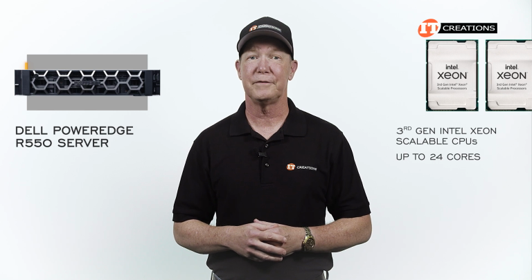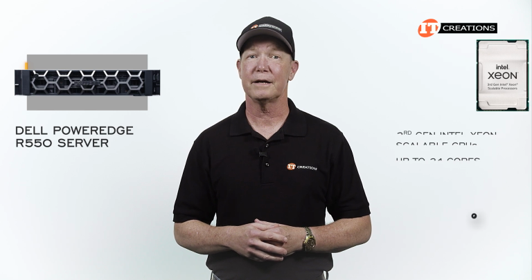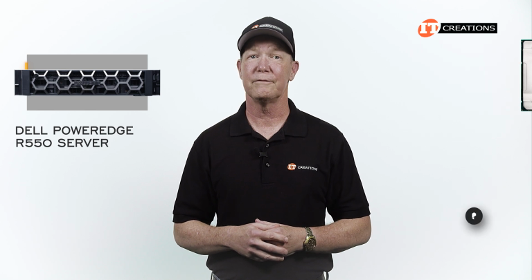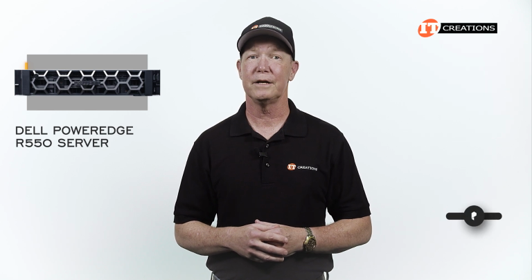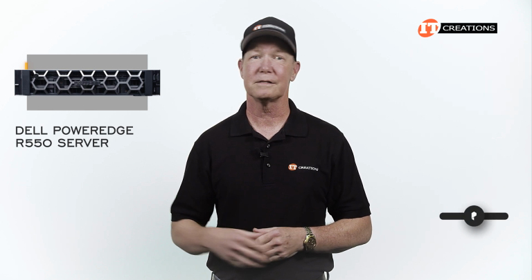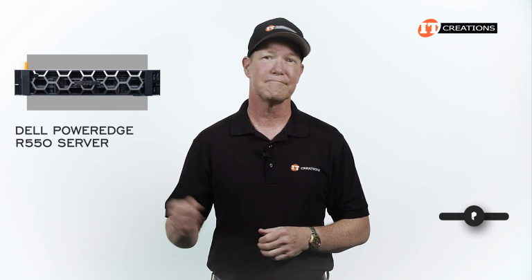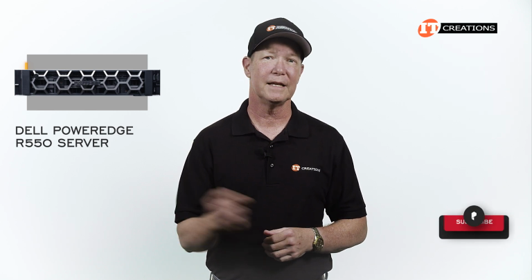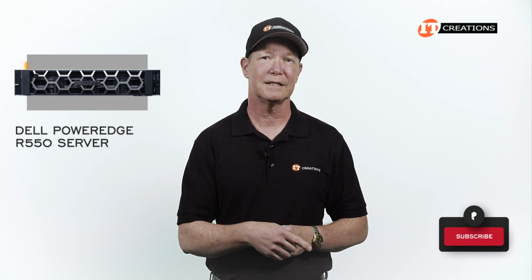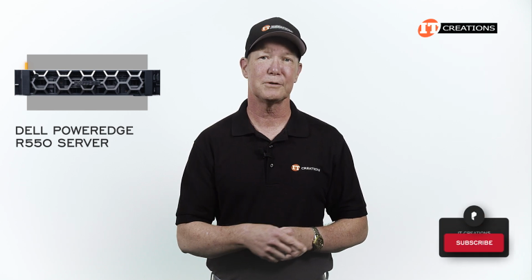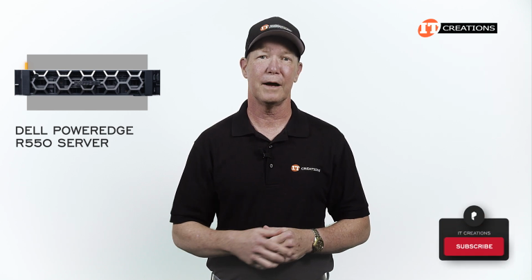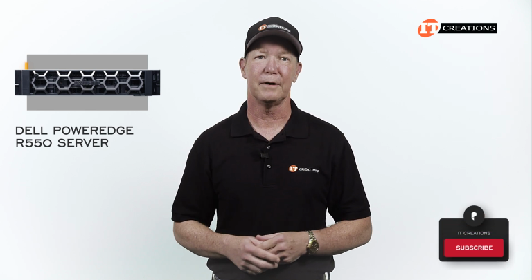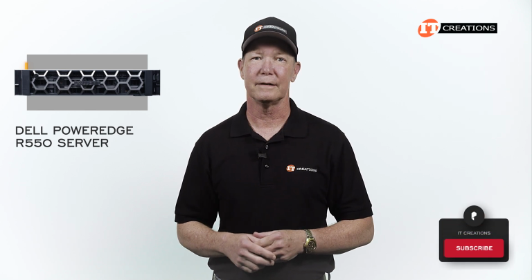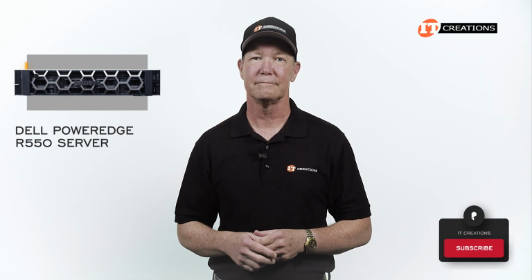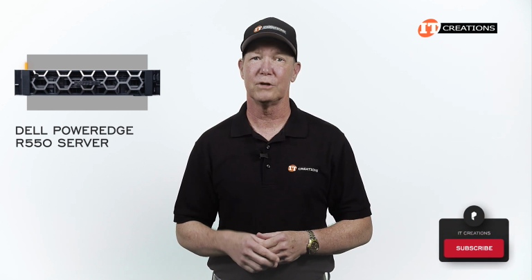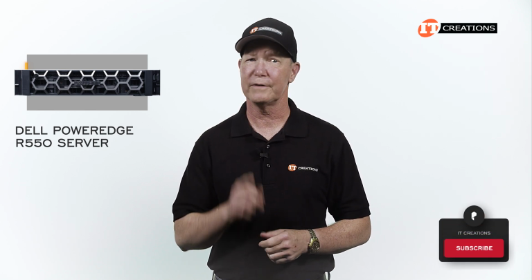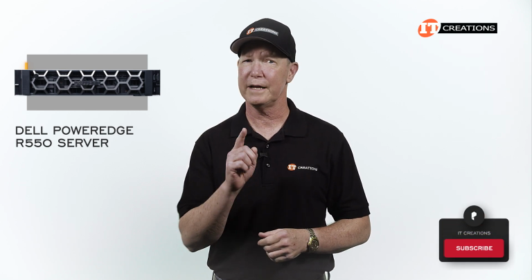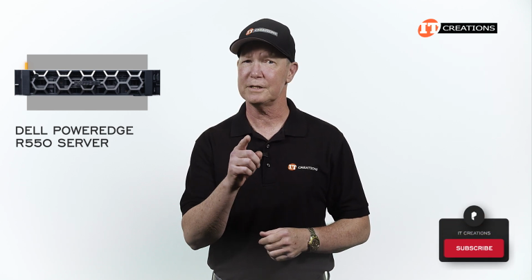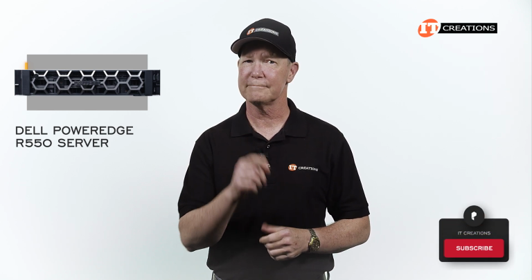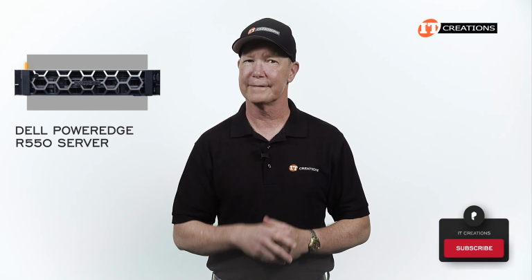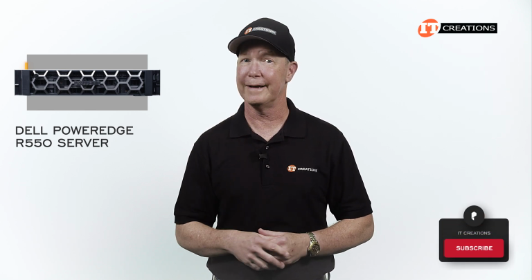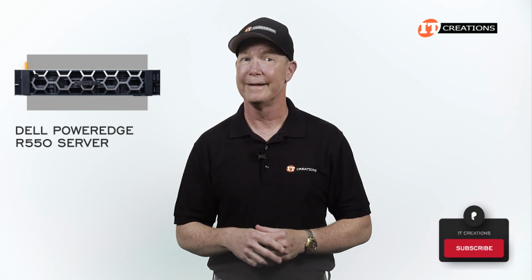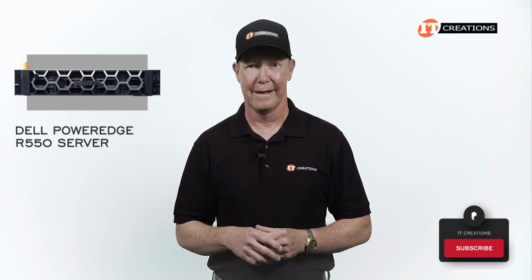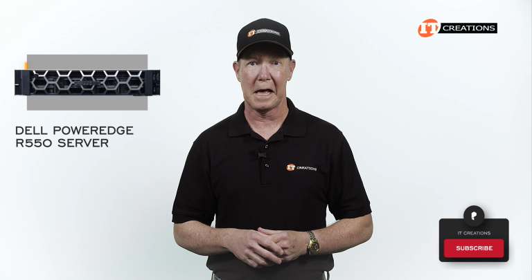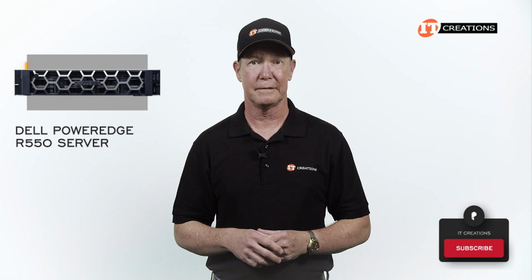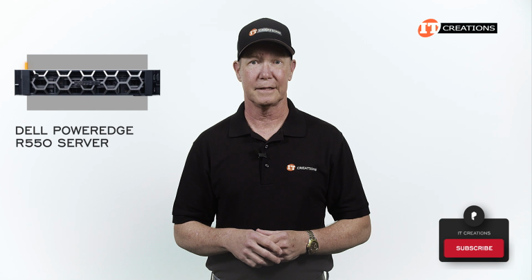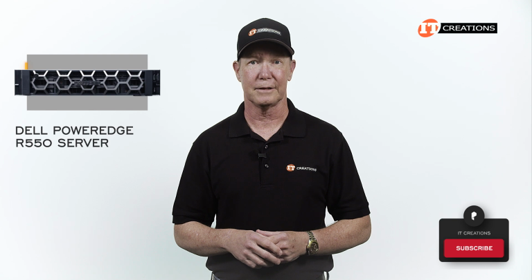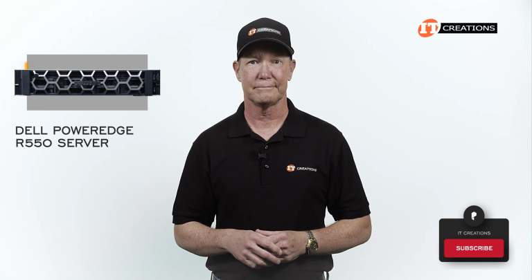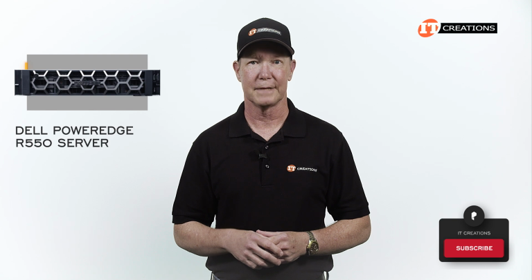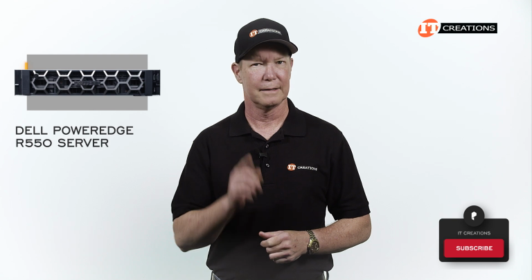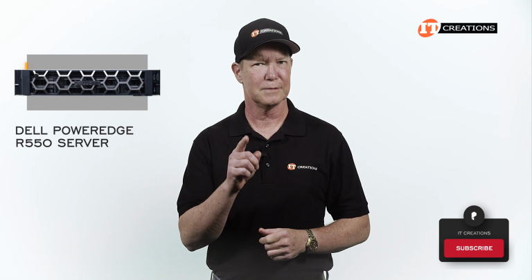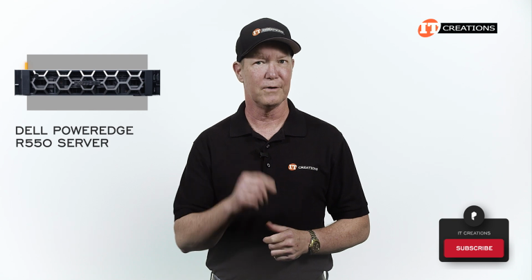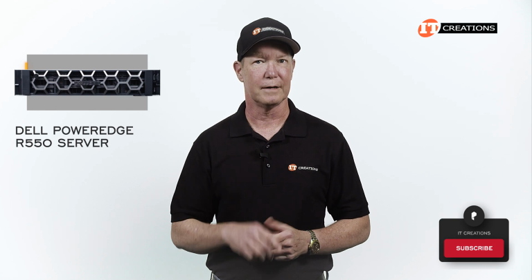If you like our videos, hit that subscribe button. Let's move on.